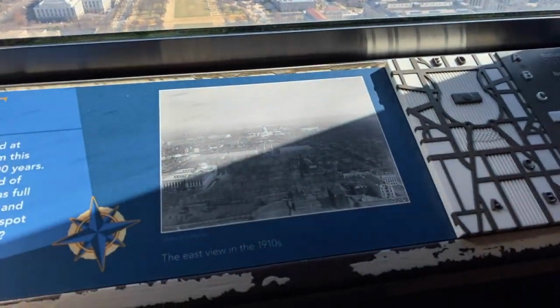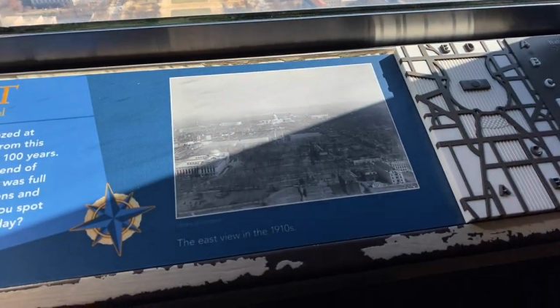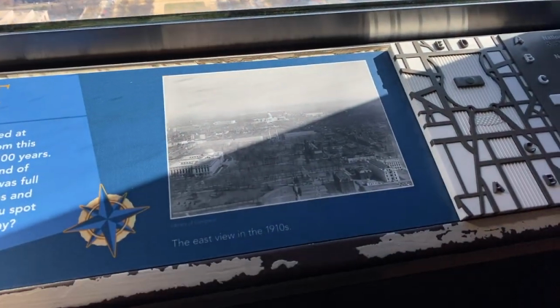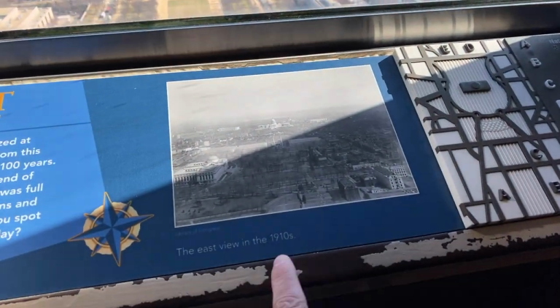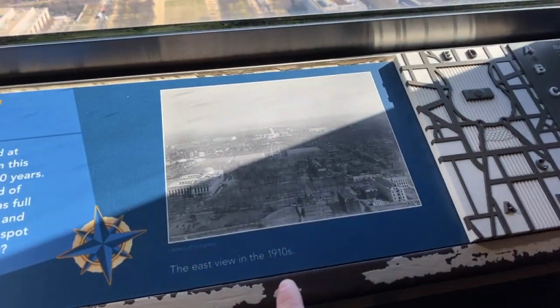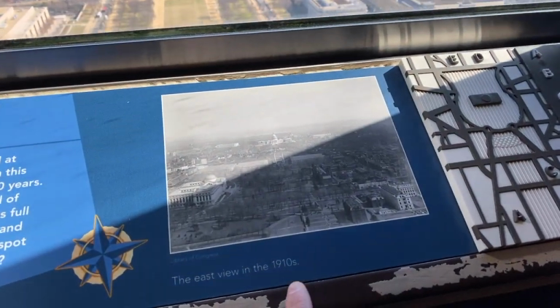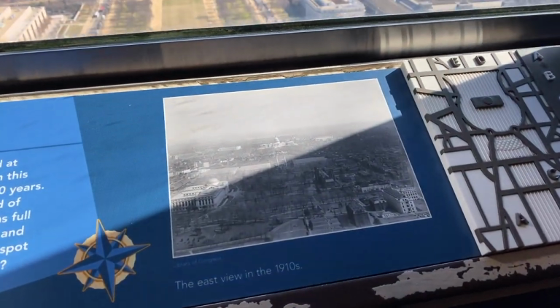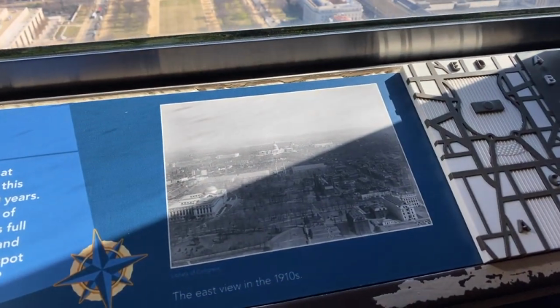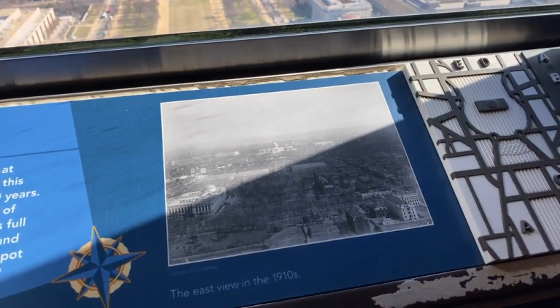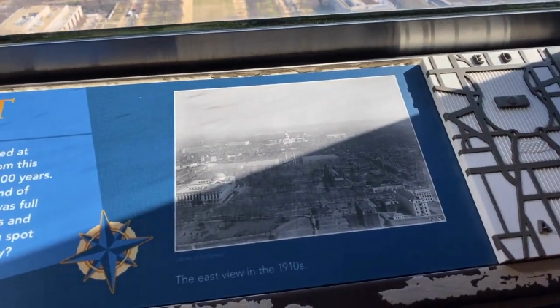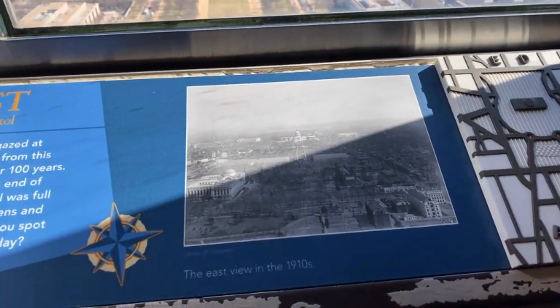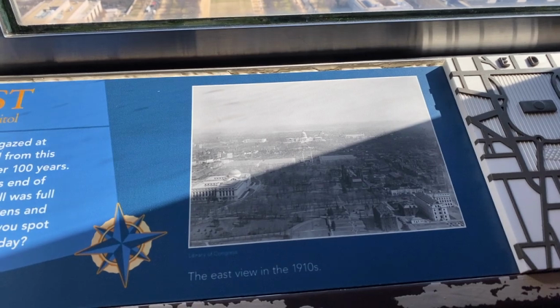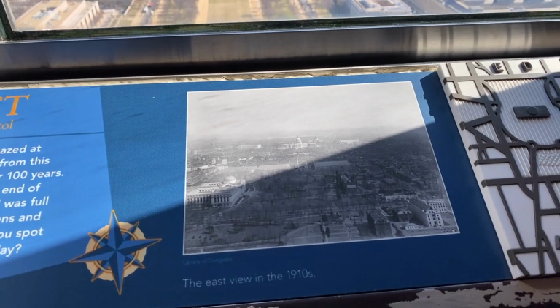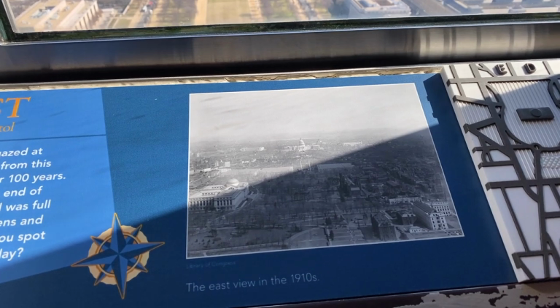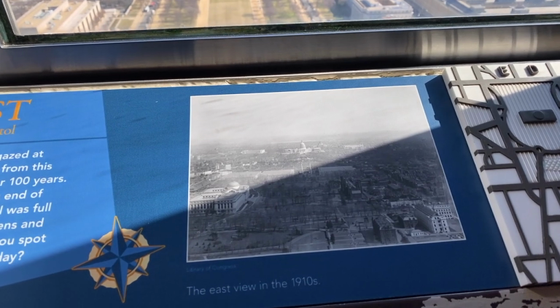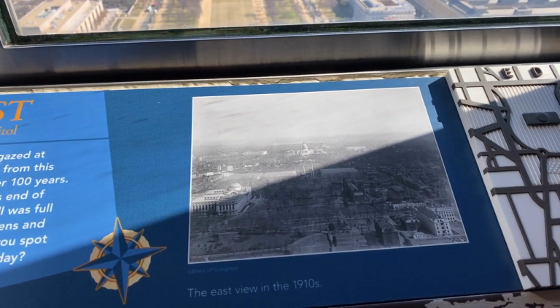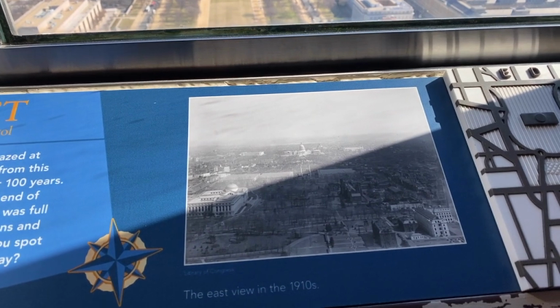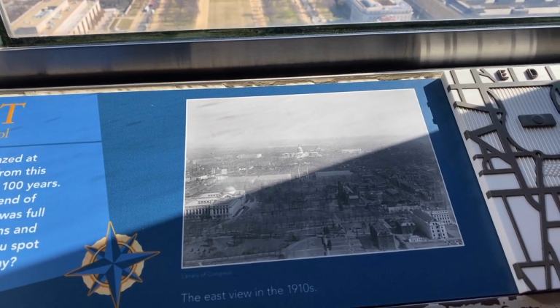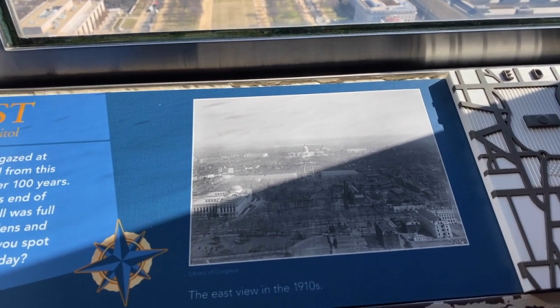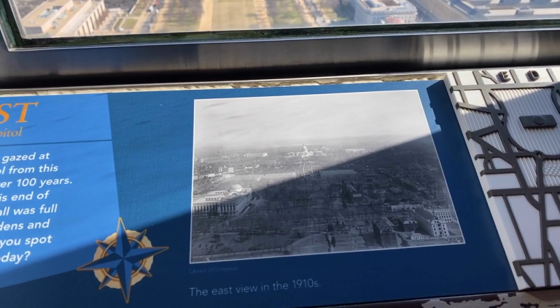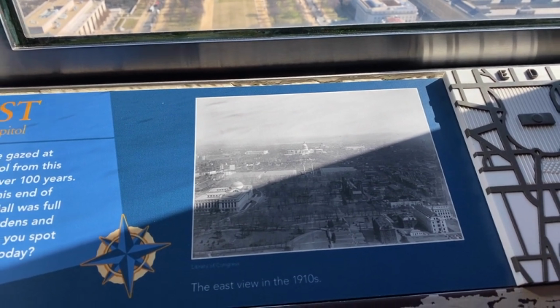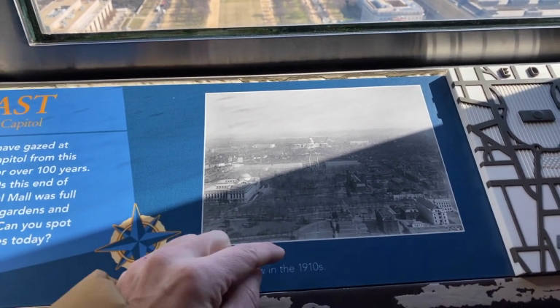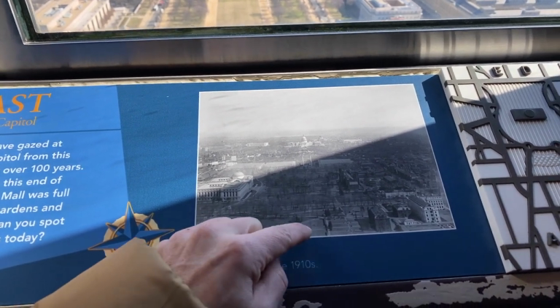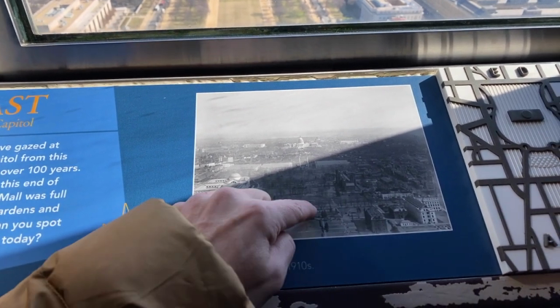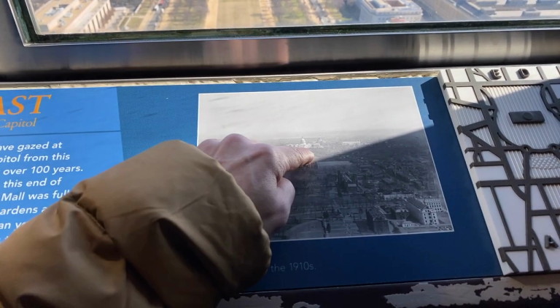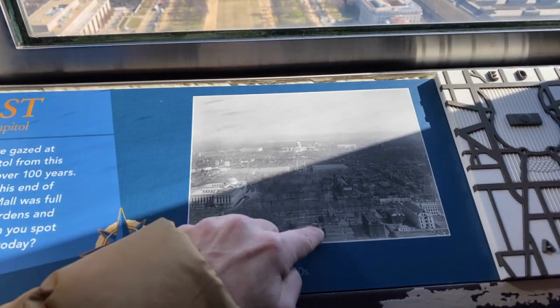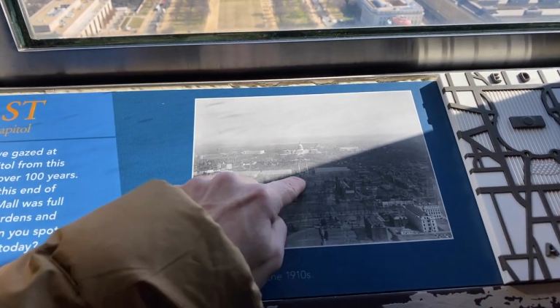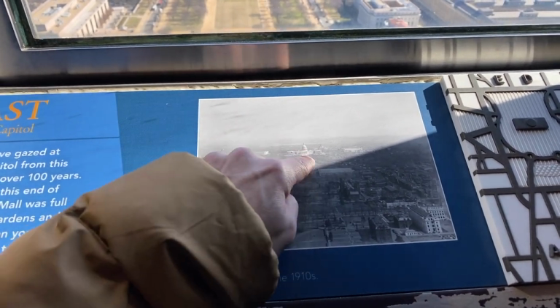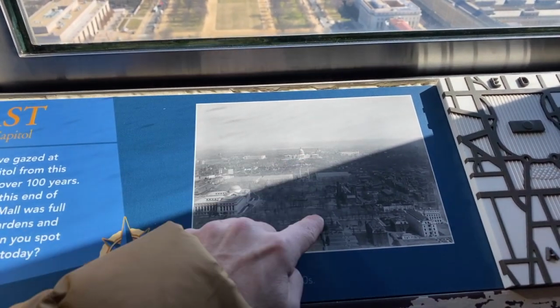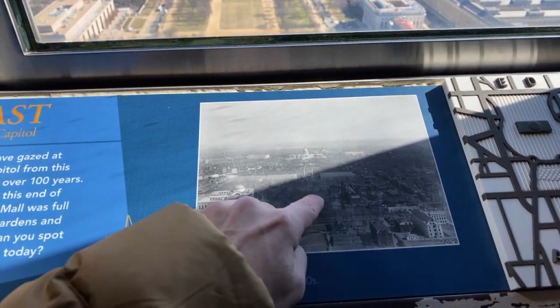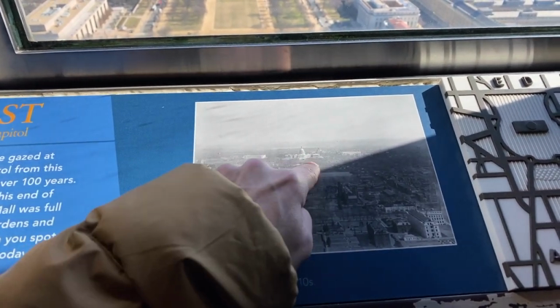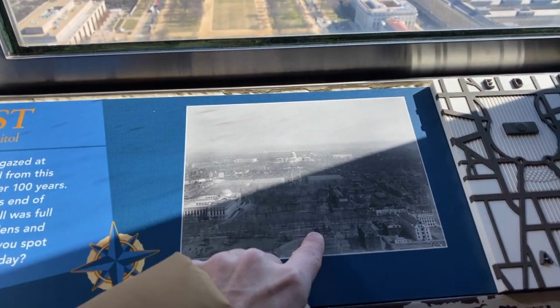So this is the view in the 1910s — actually it was a little bit different. I'm not even seeing the mall in it.